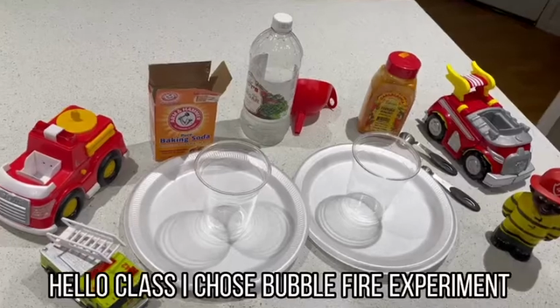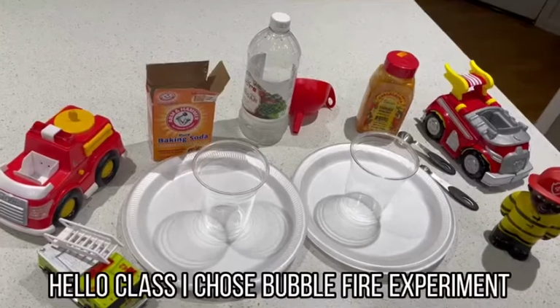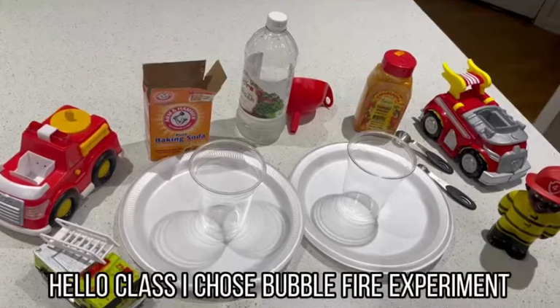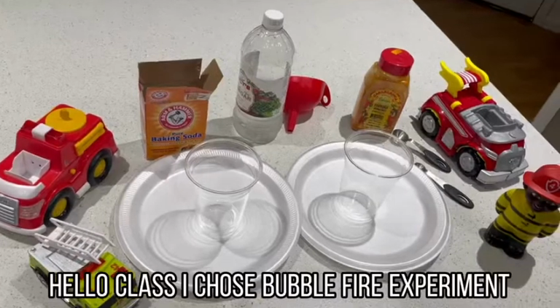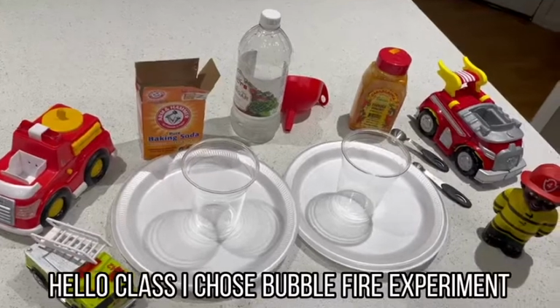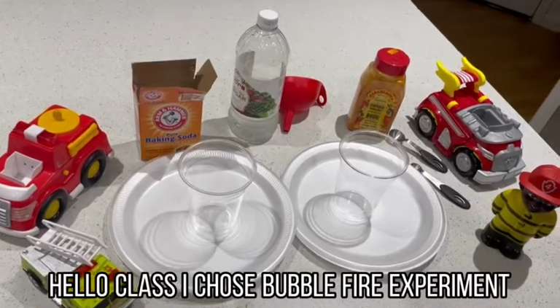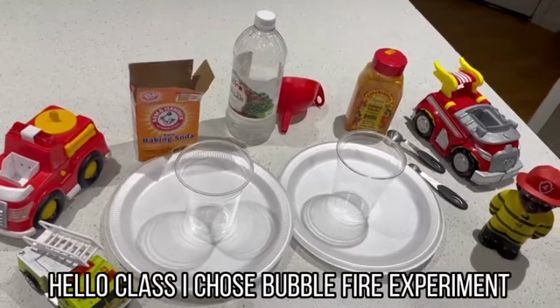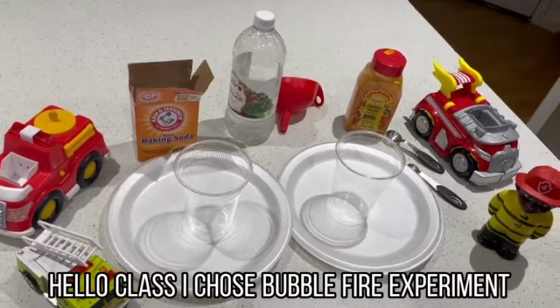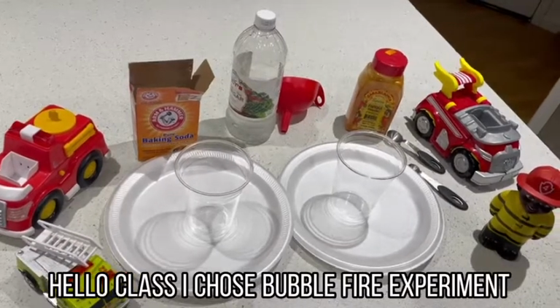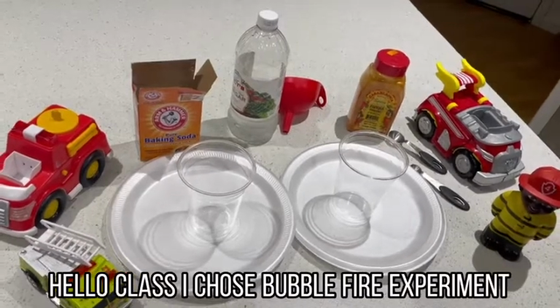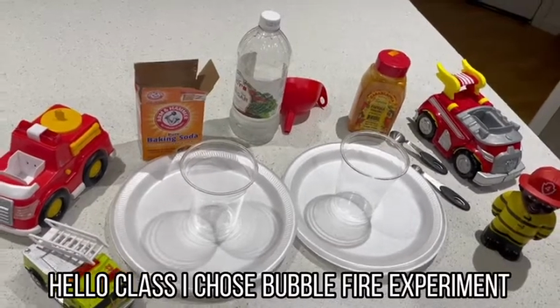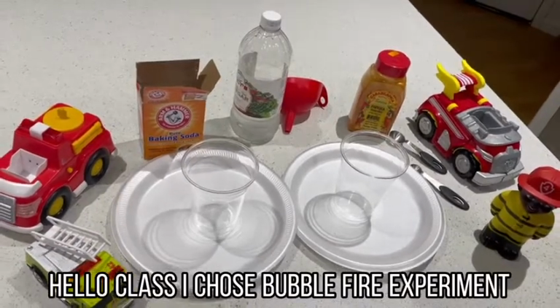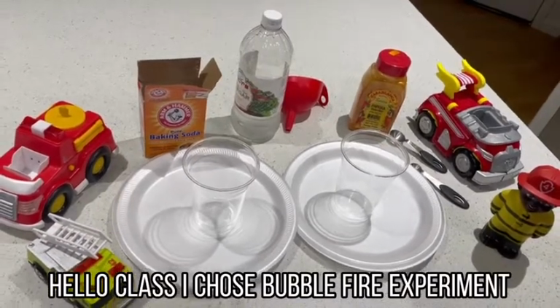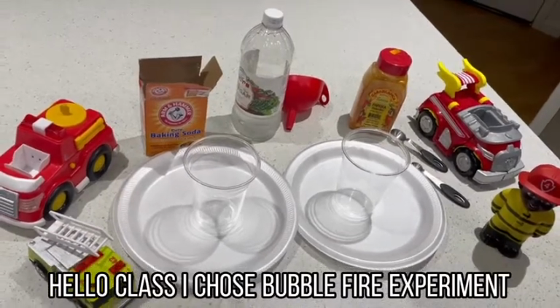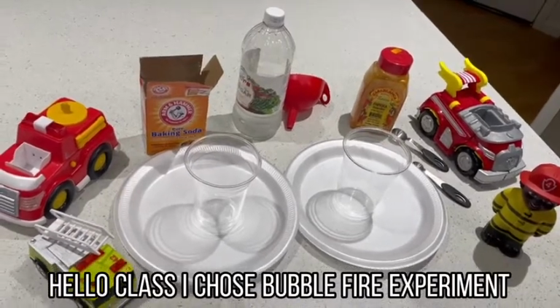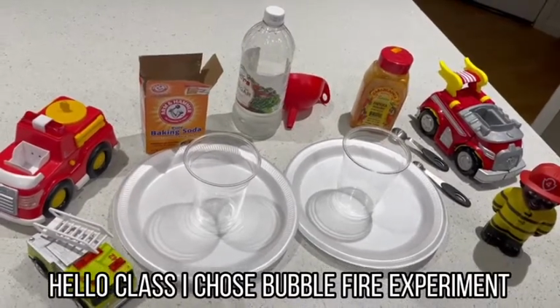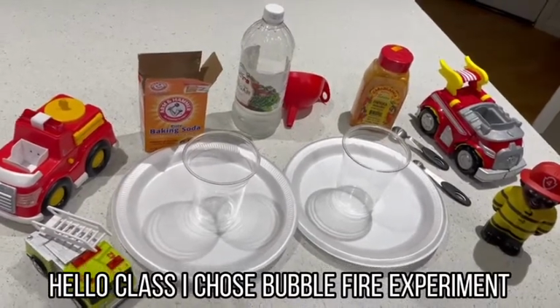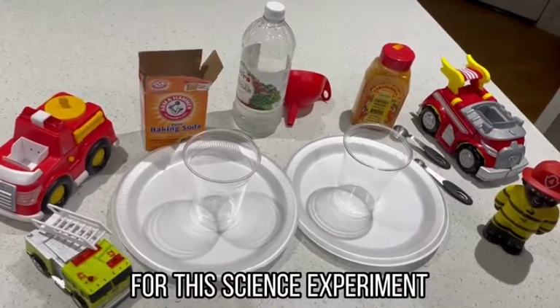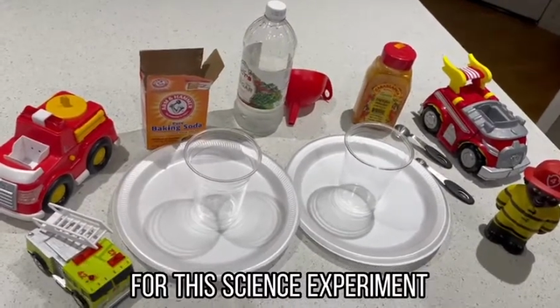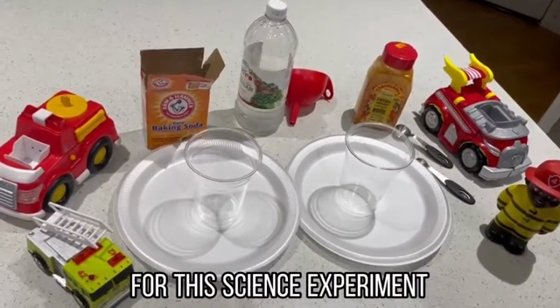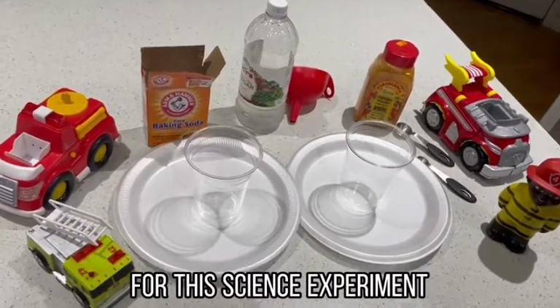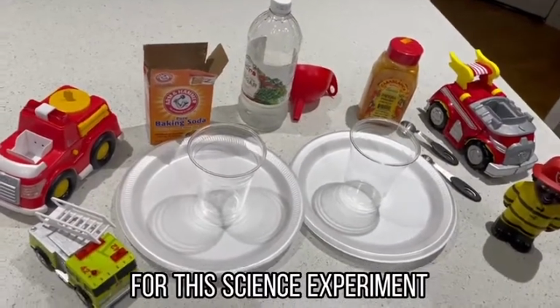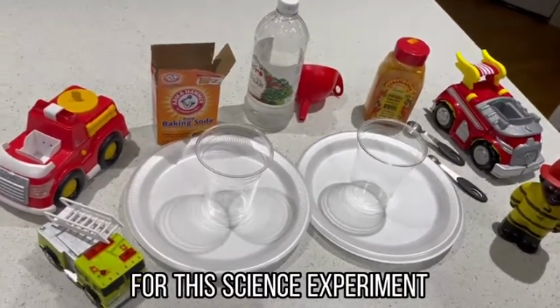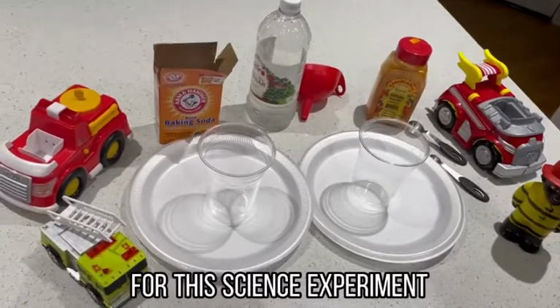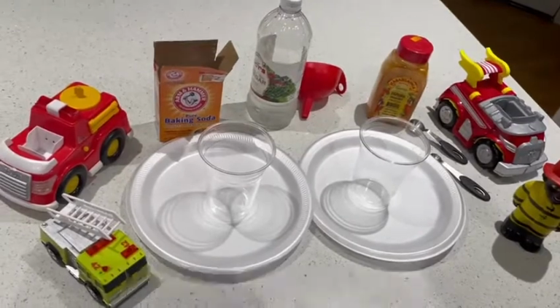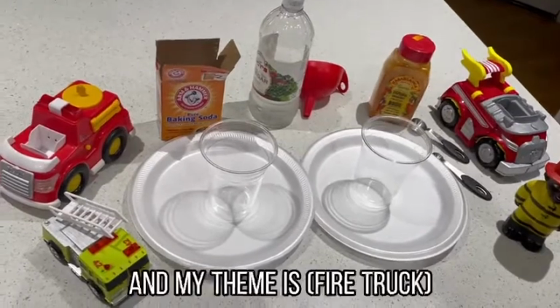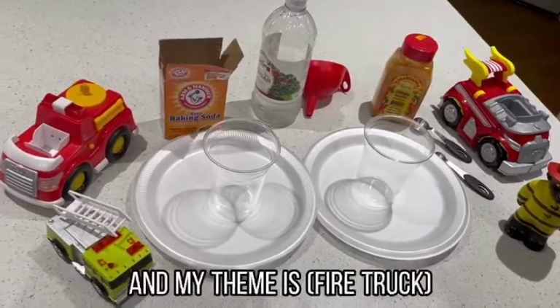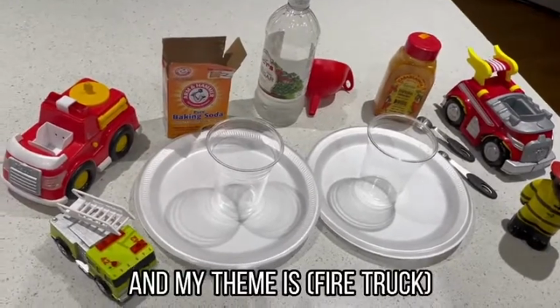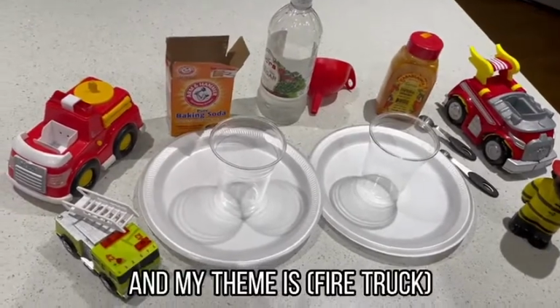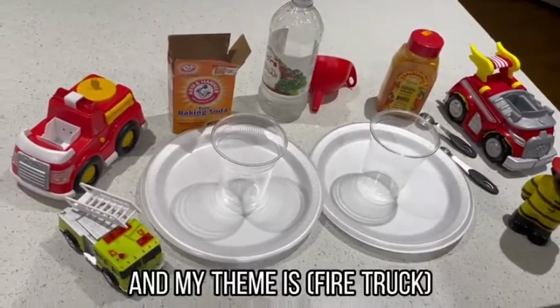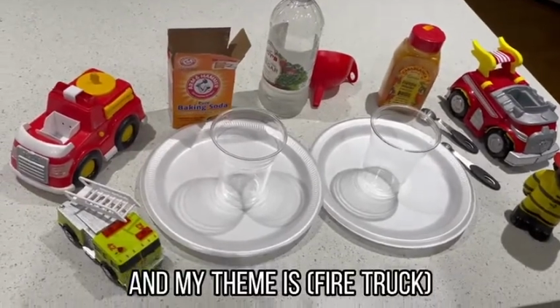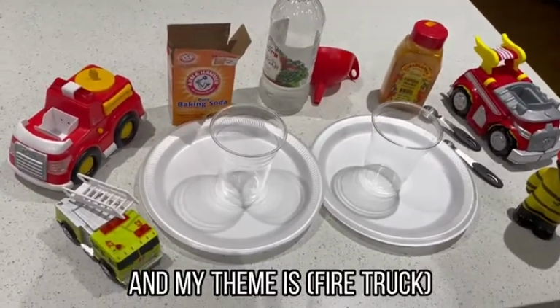Hello class. I choose the bubble fire experiment for this science experiment, and my theme is fire.